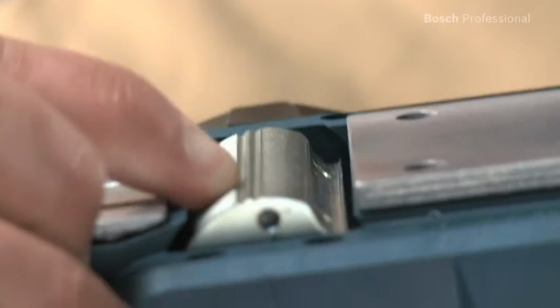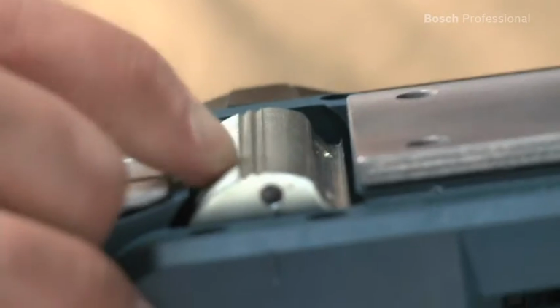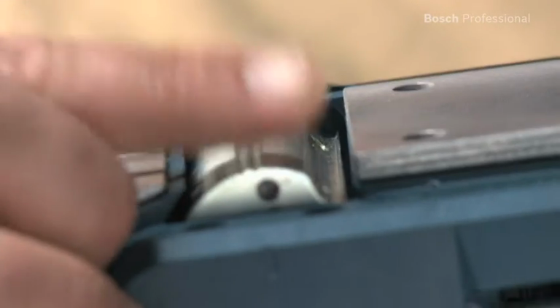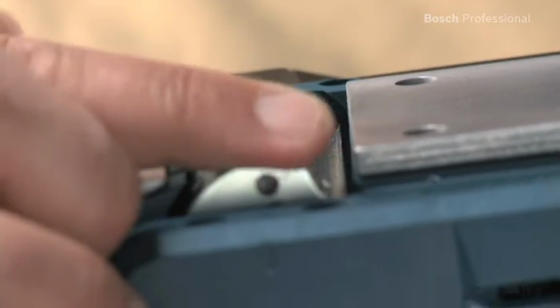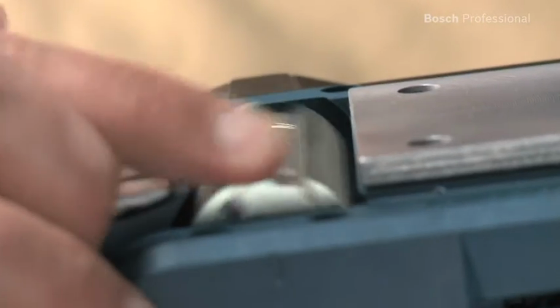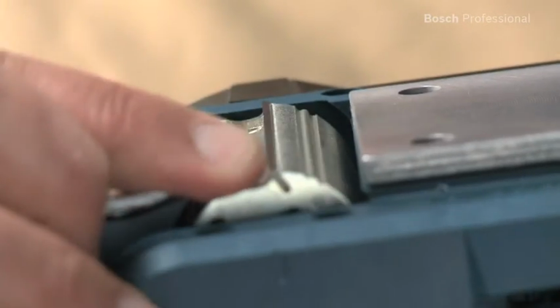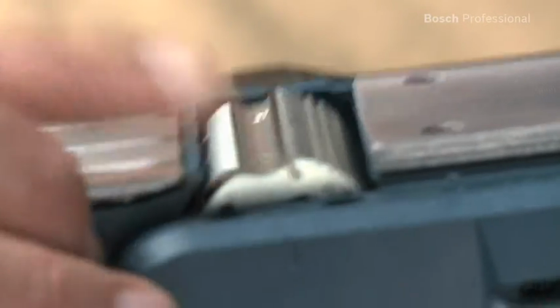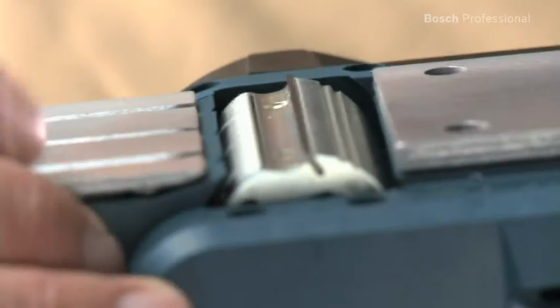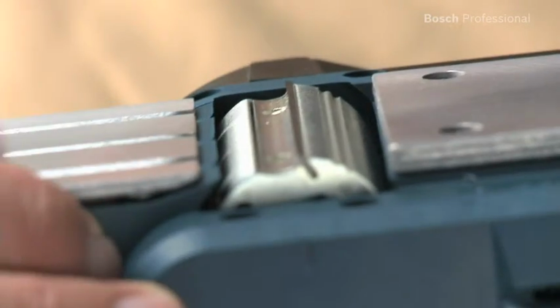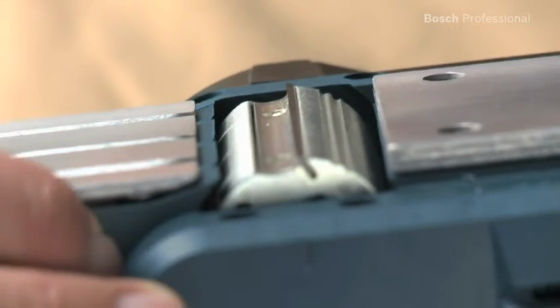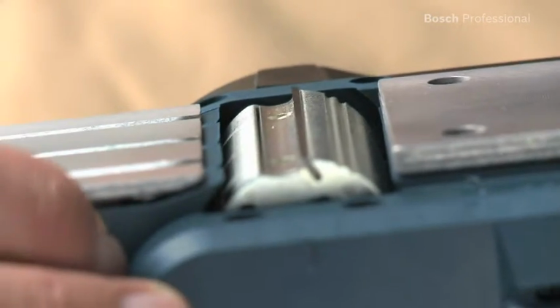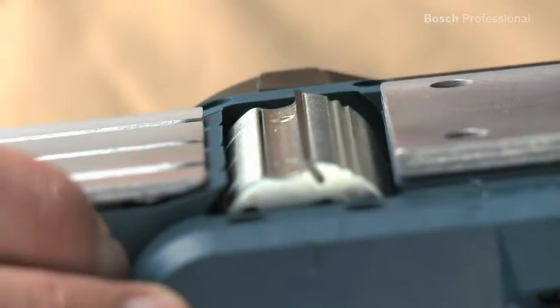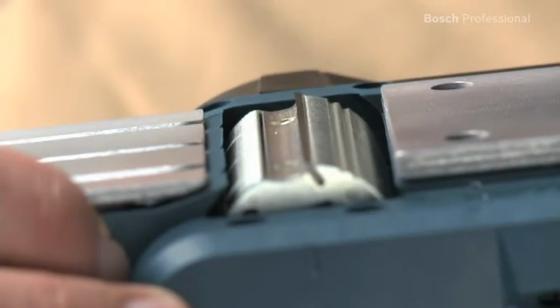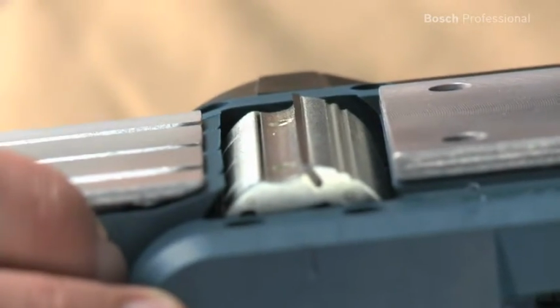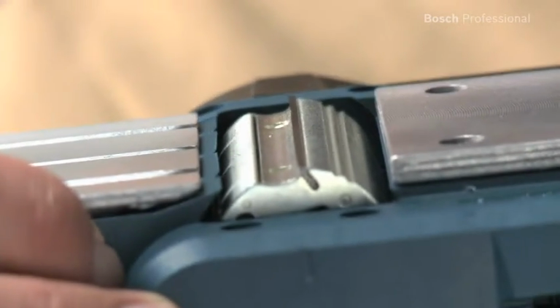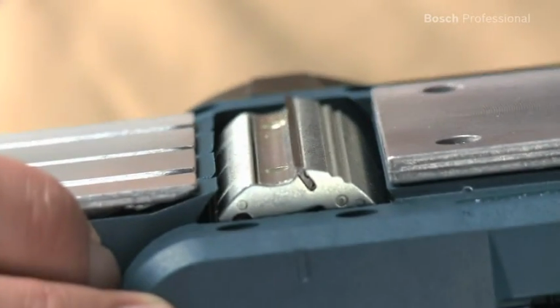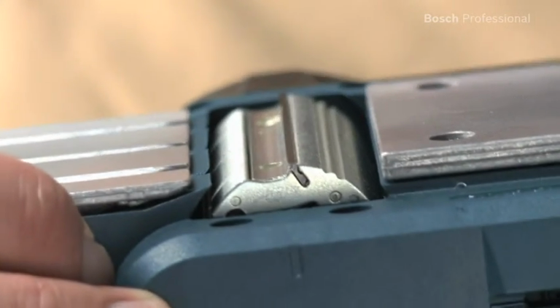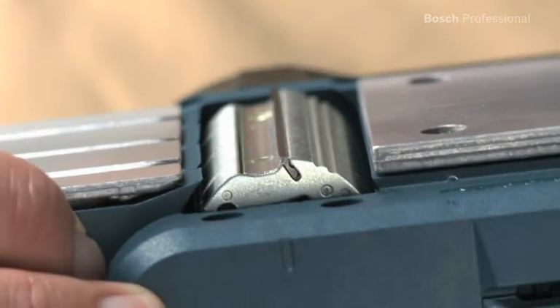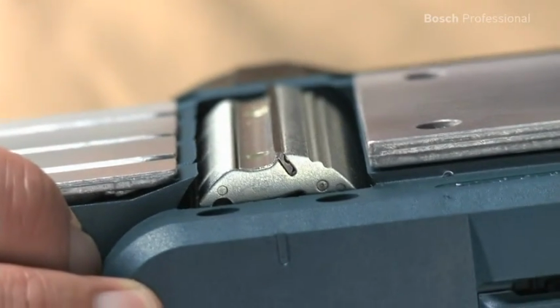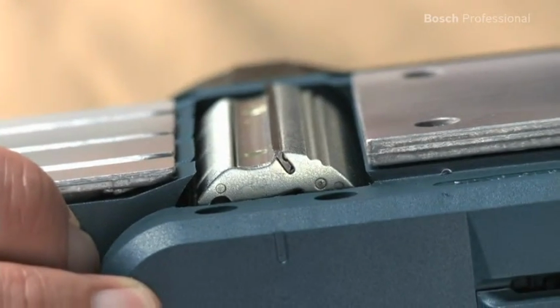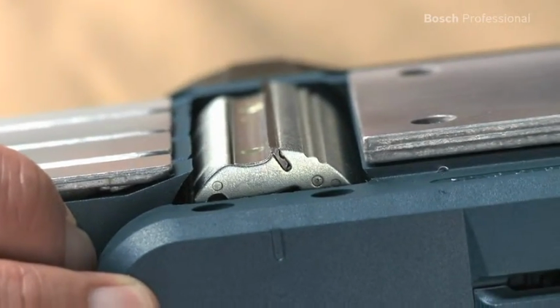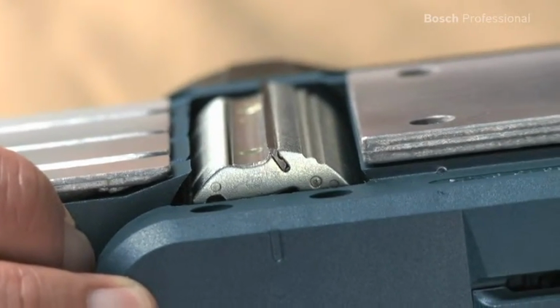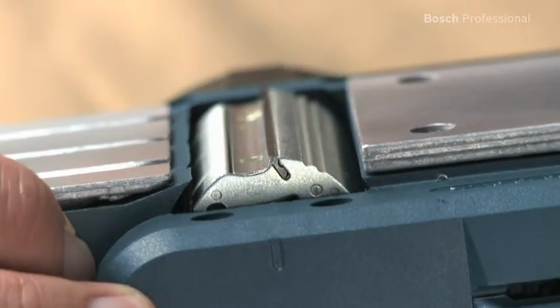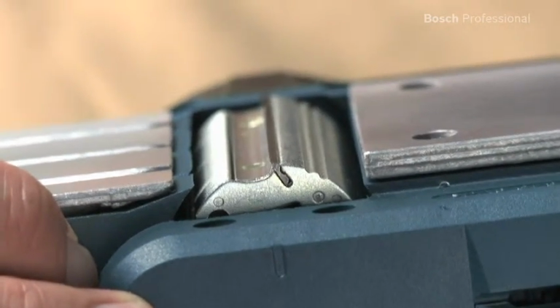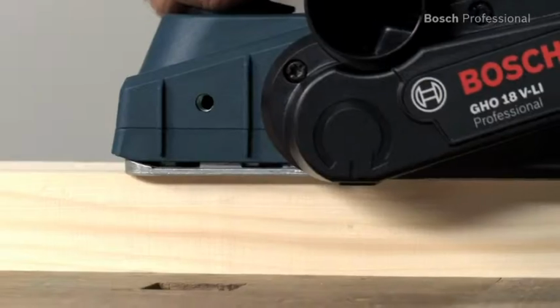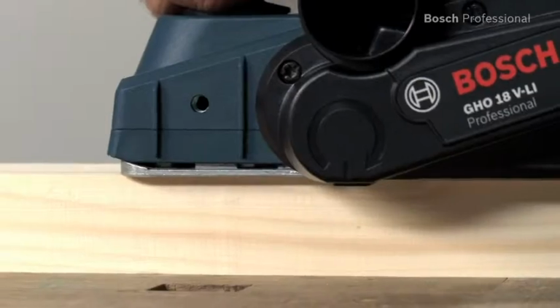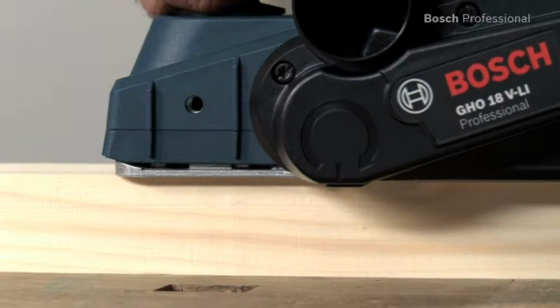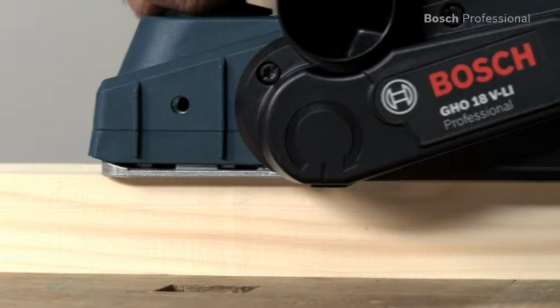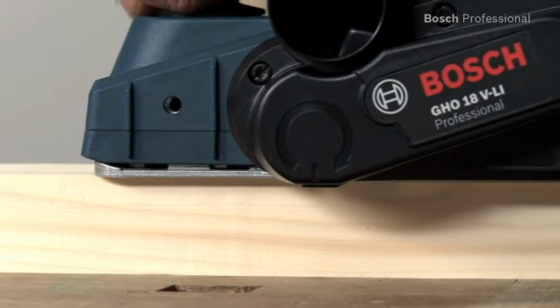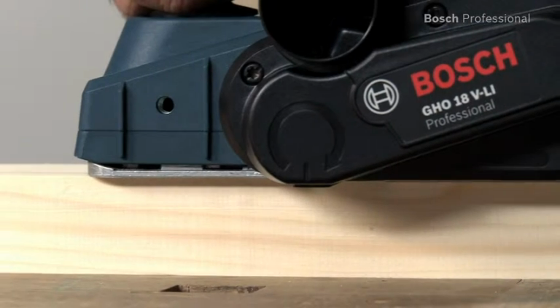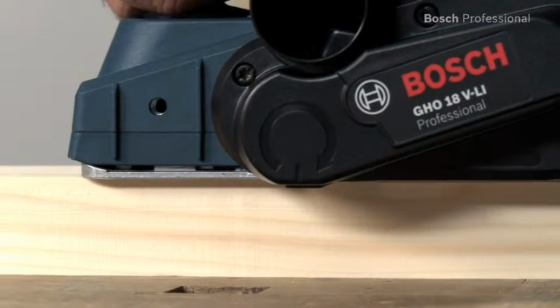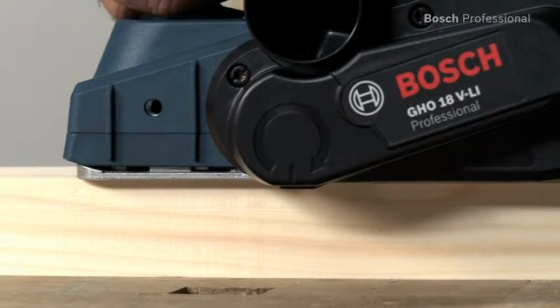Ultra-sharp and long-life TC reversible blades ensure that you achieve high surface quality.